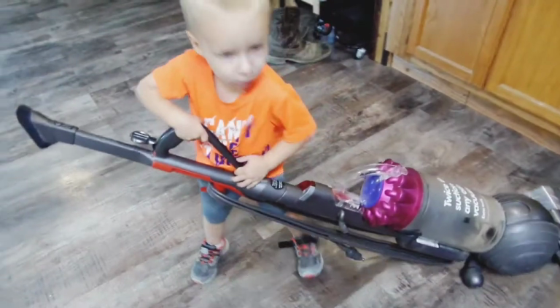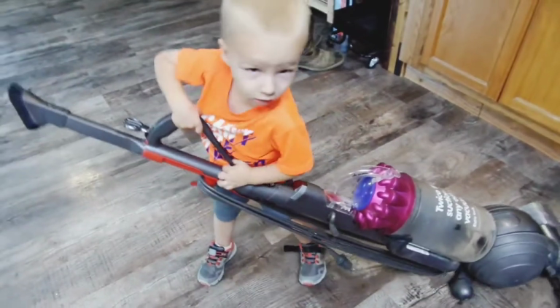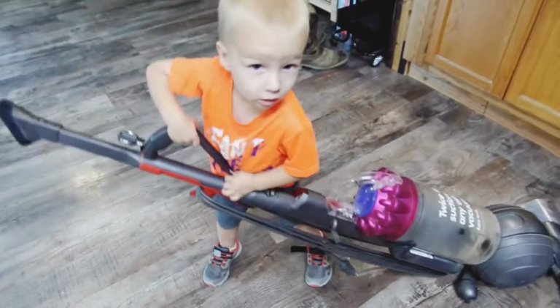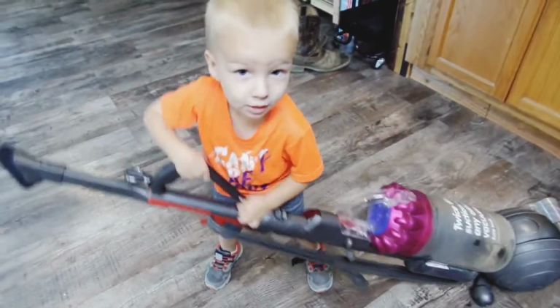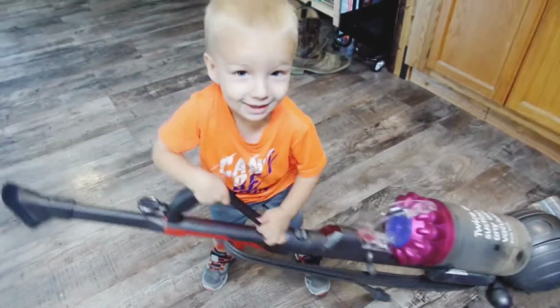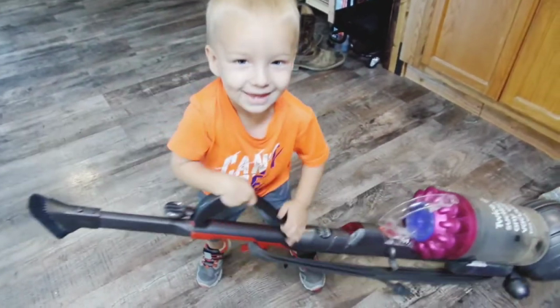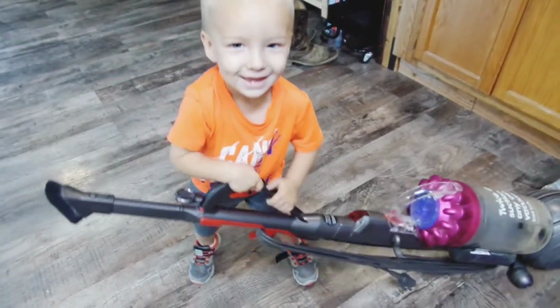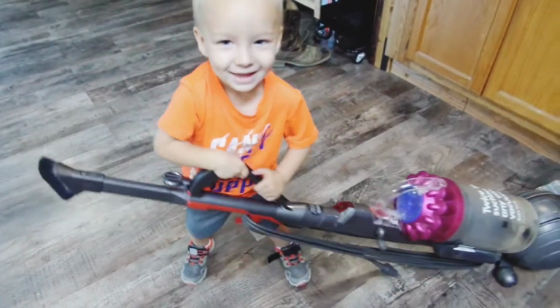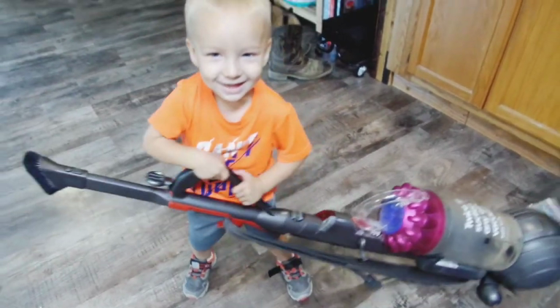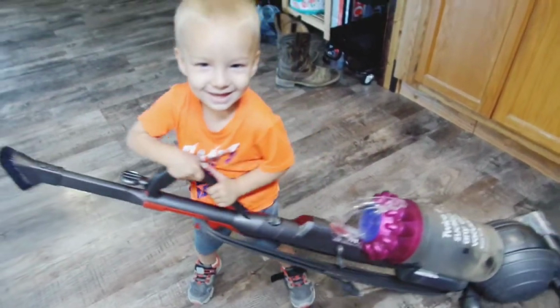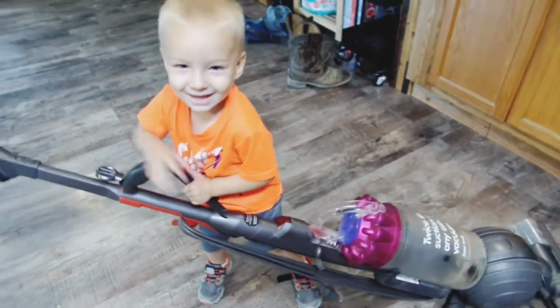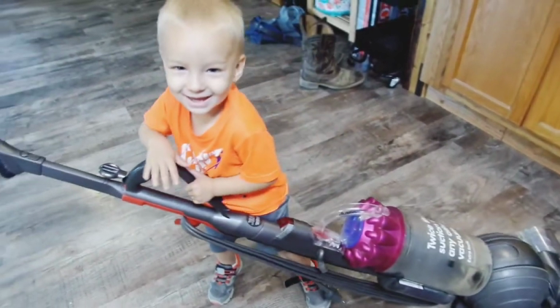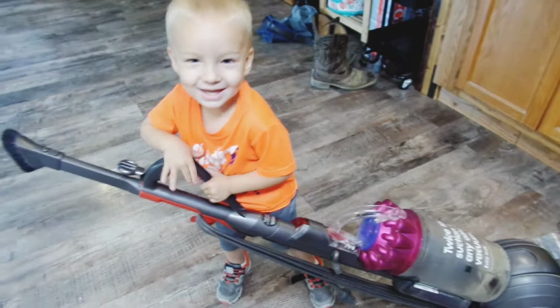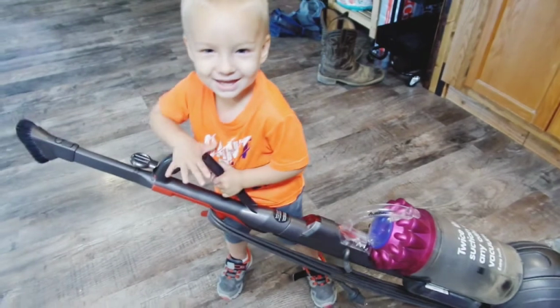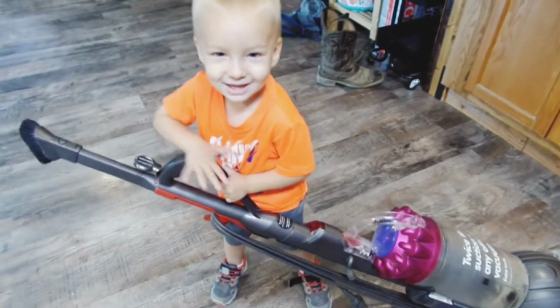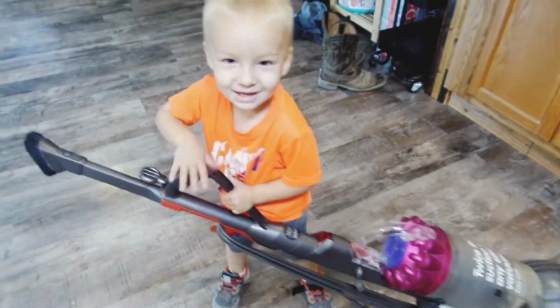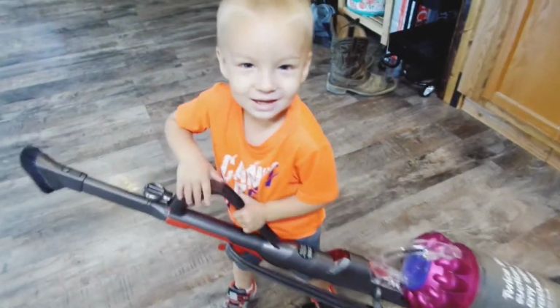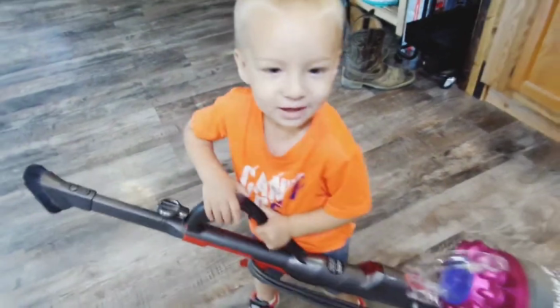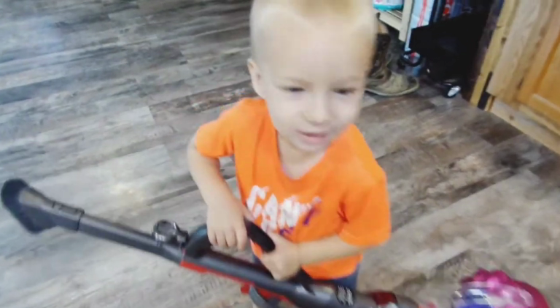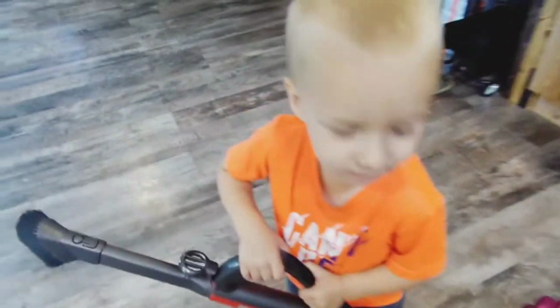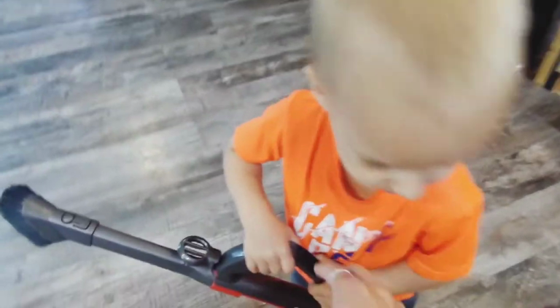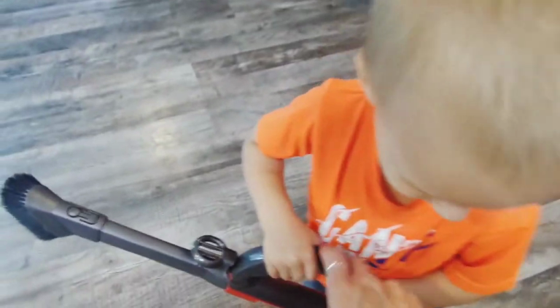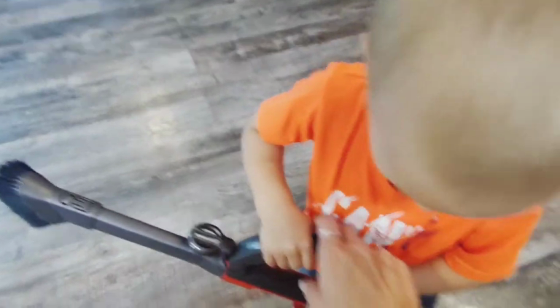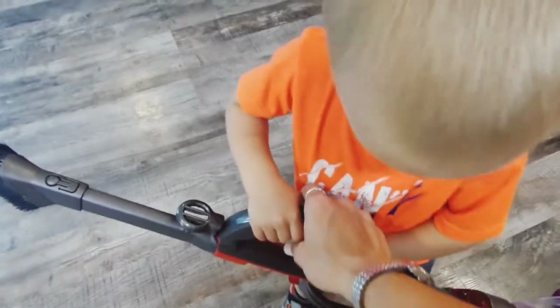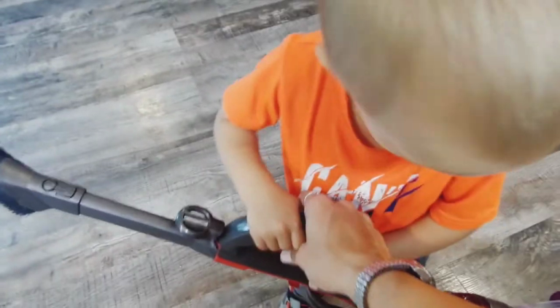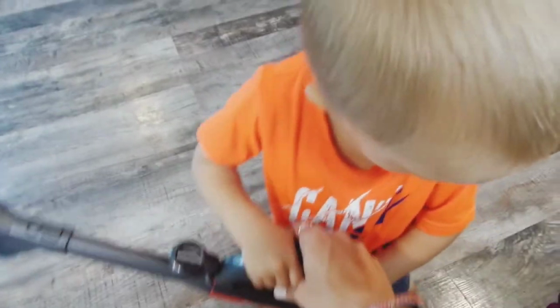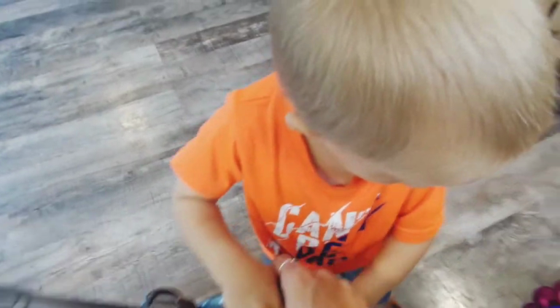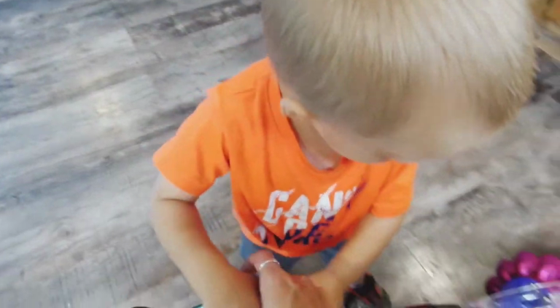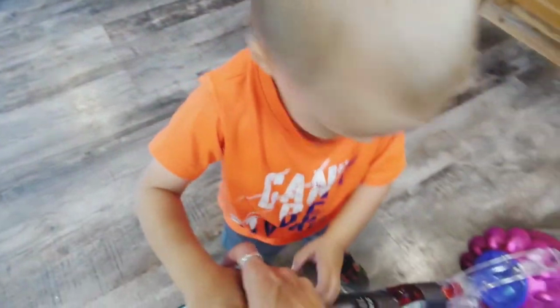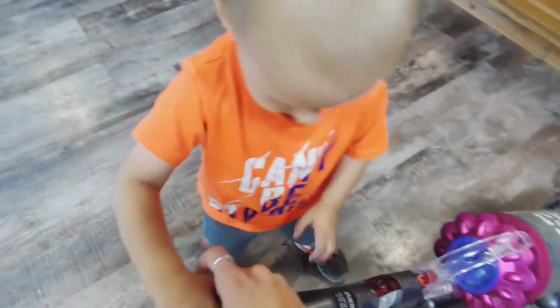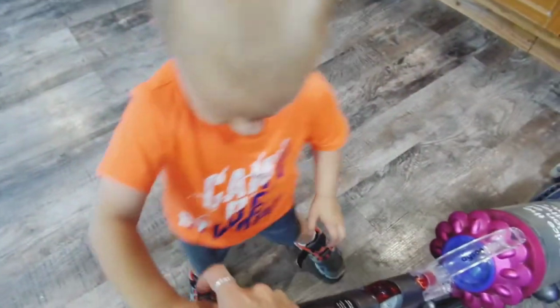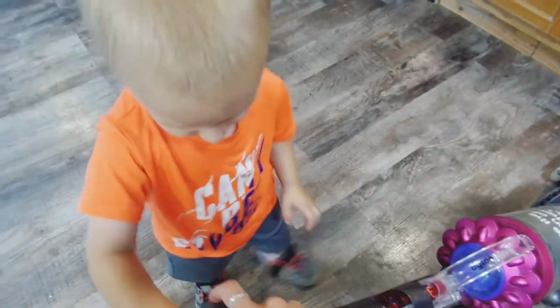What do you think you're doing? Are you going to be my helper?